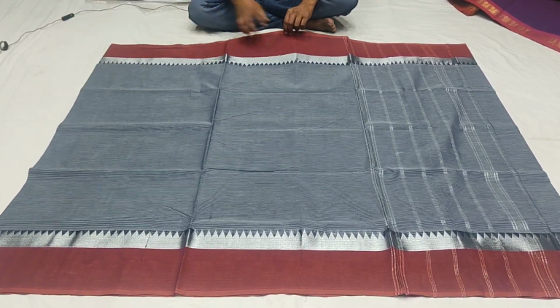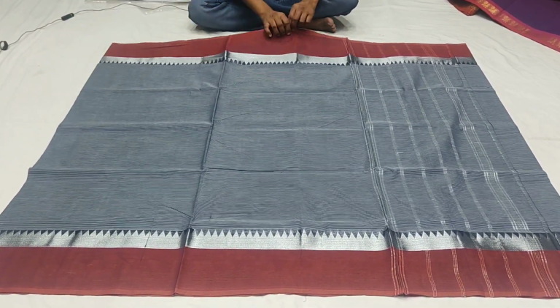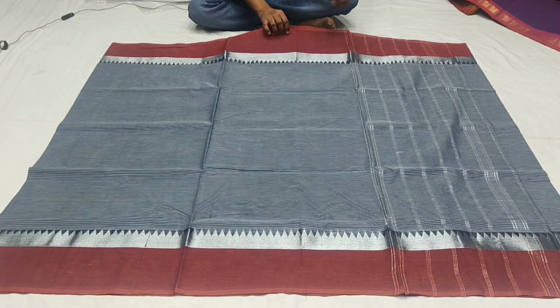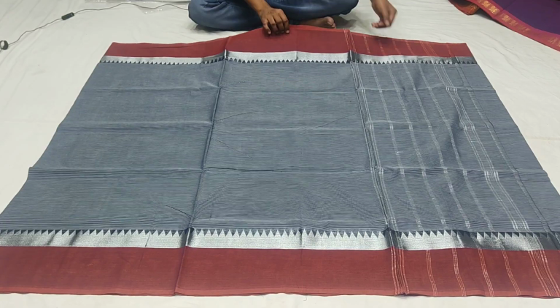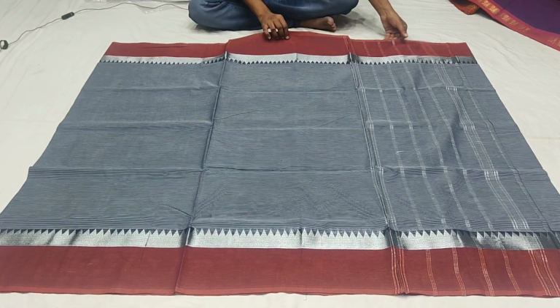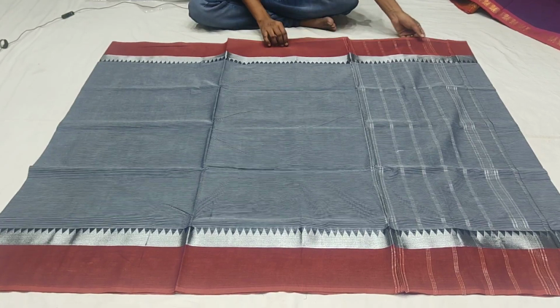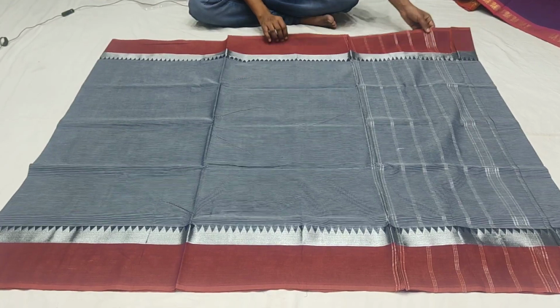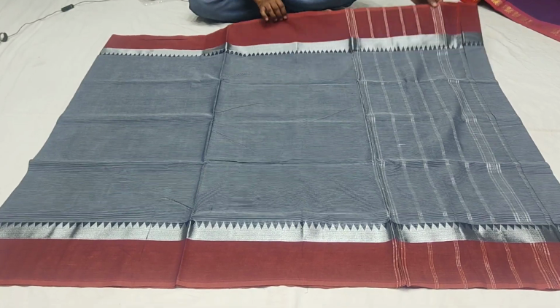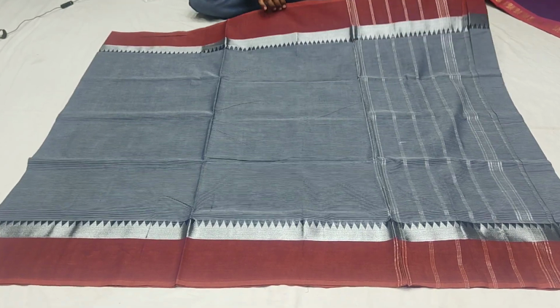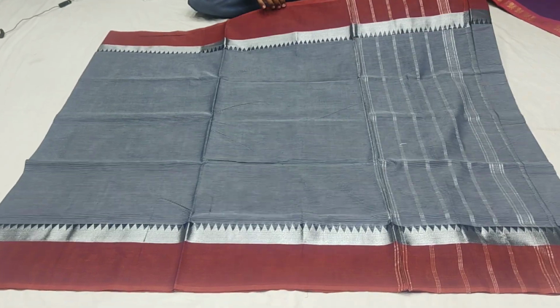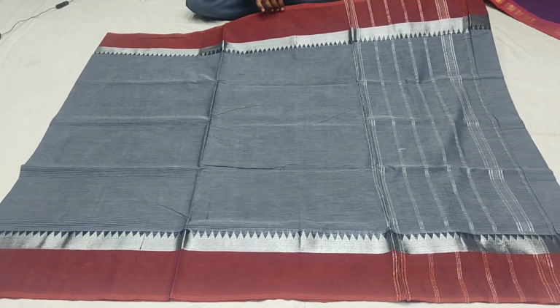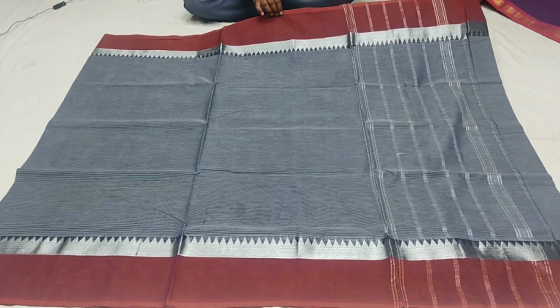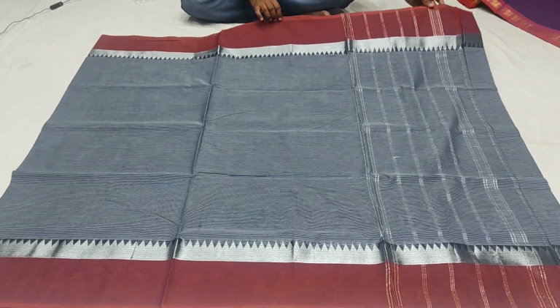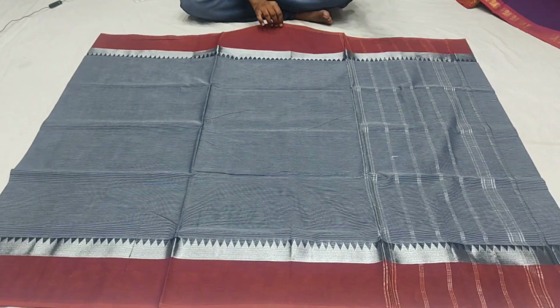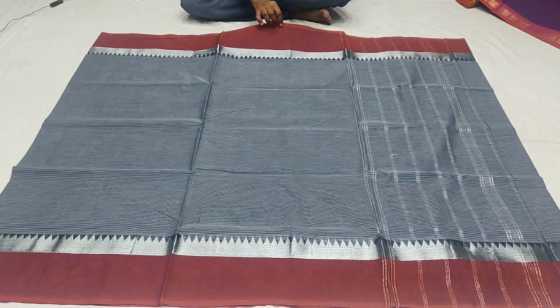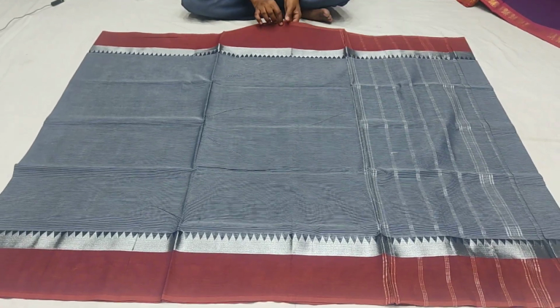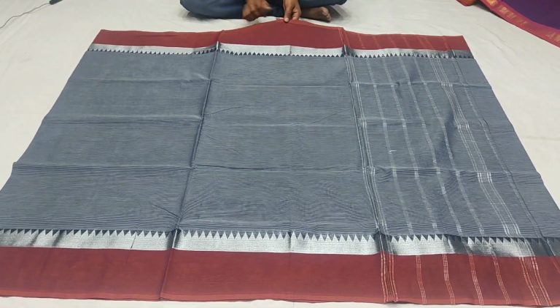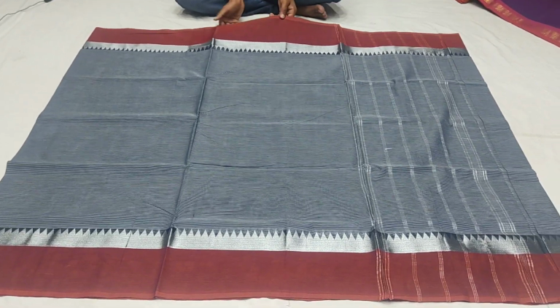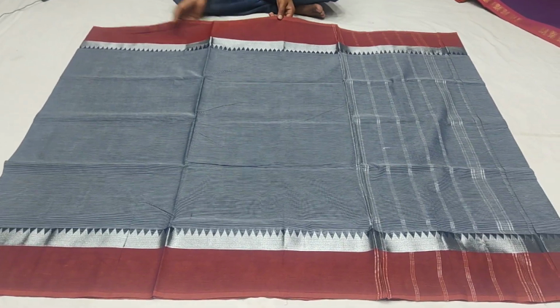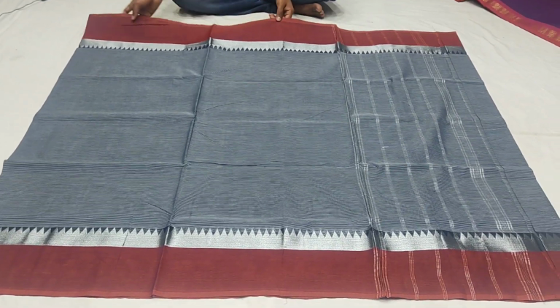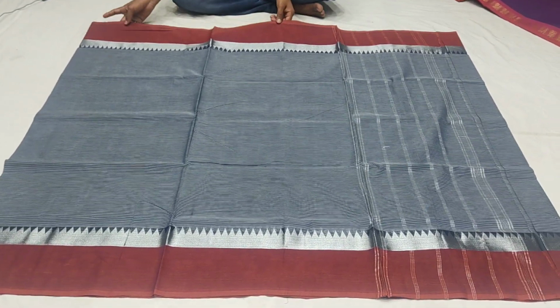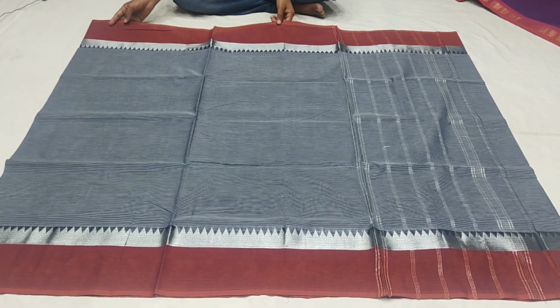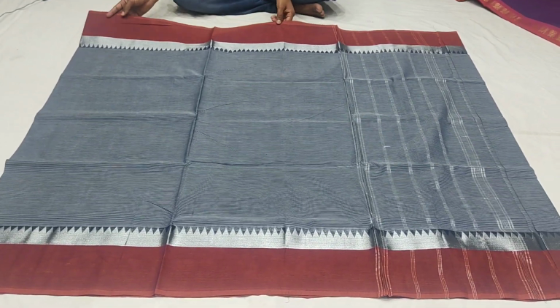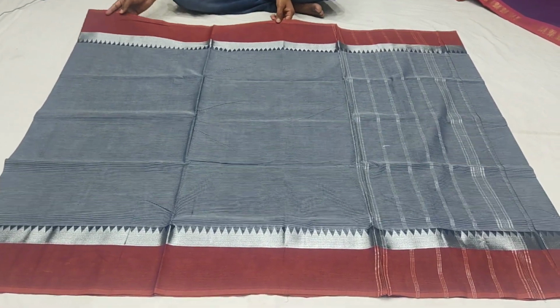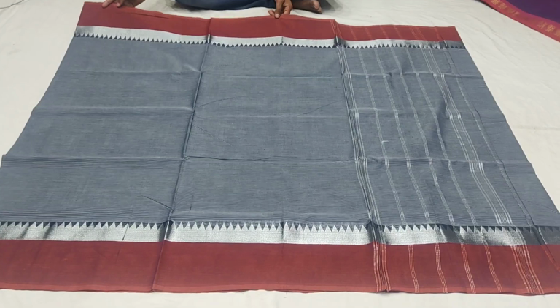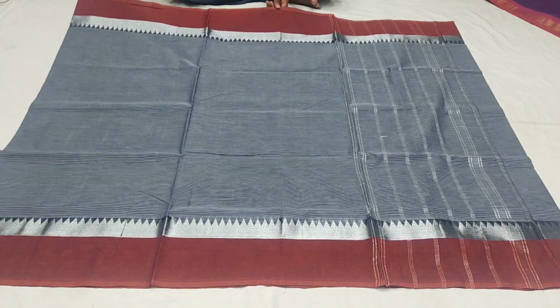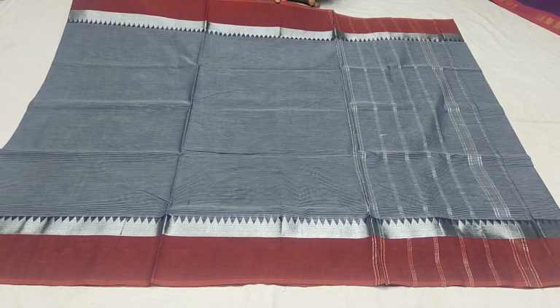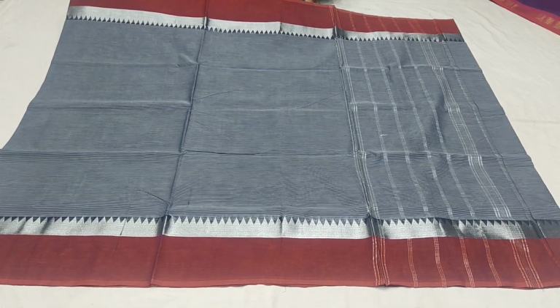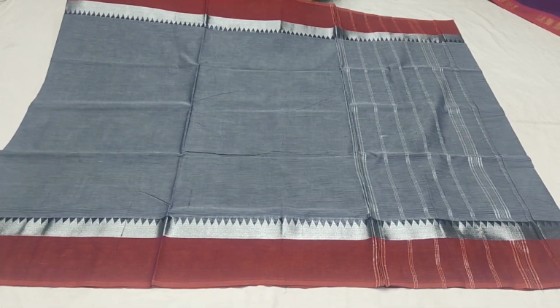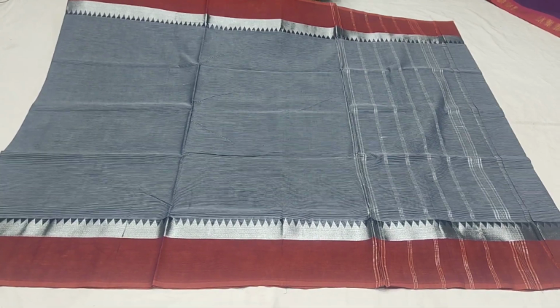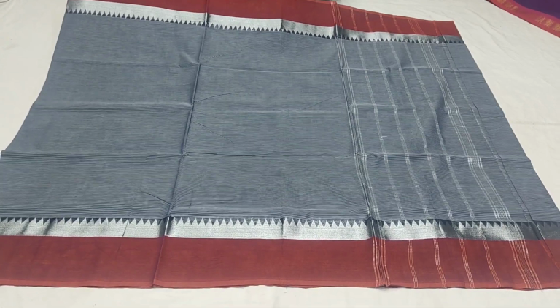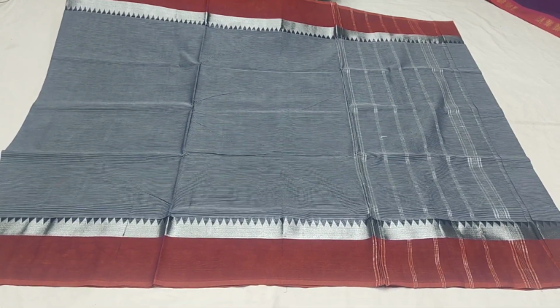The discounted price is in this color. This saree costs Rs. 1425, and you will get 50% off.